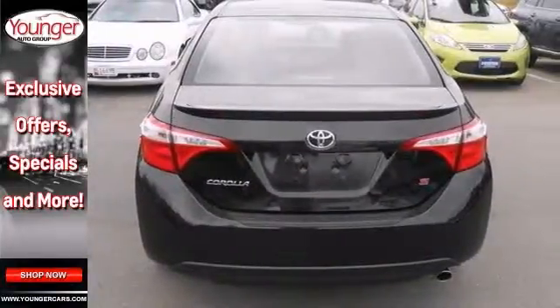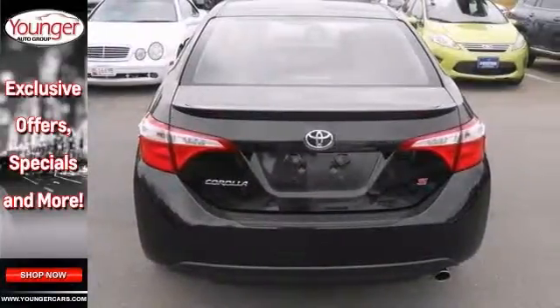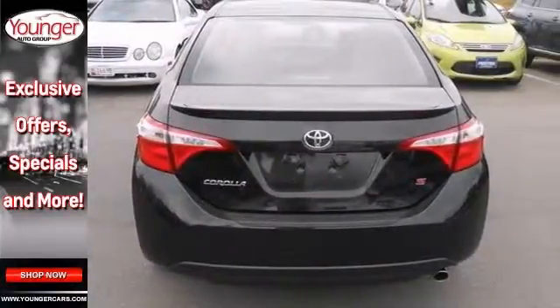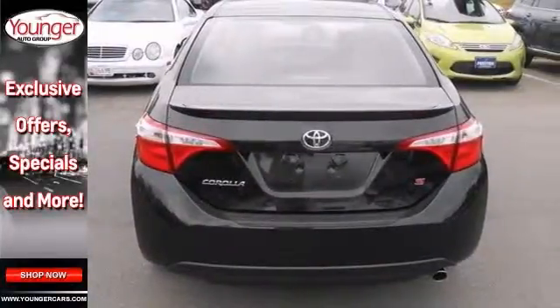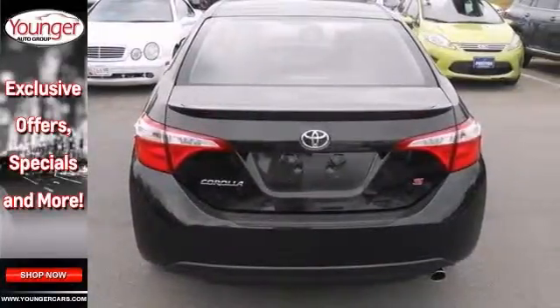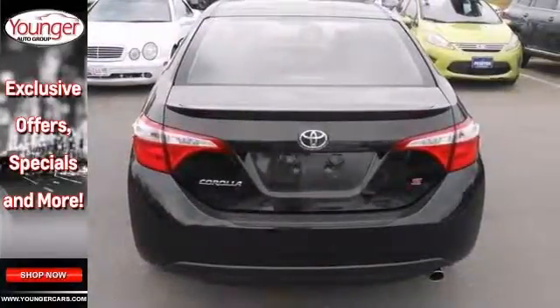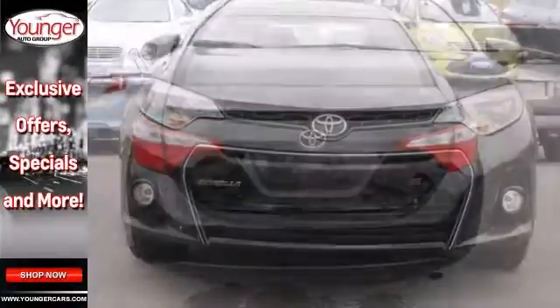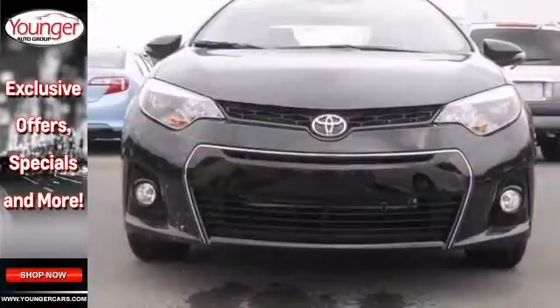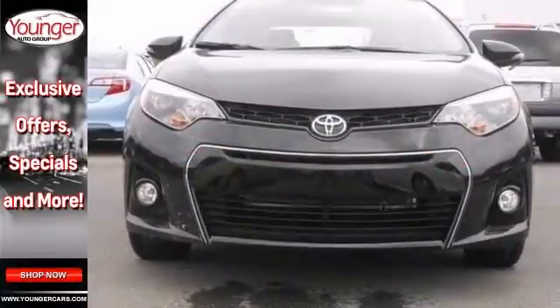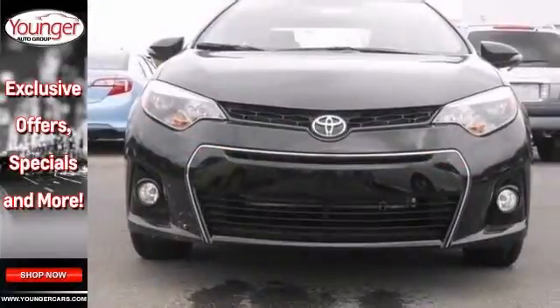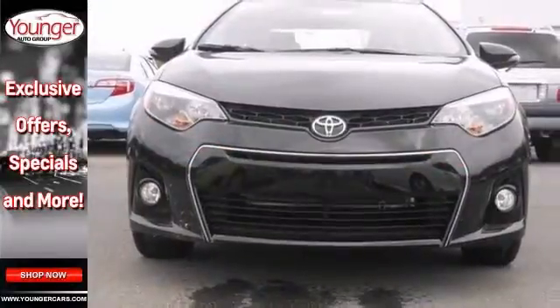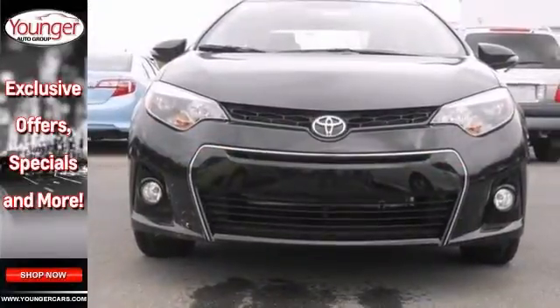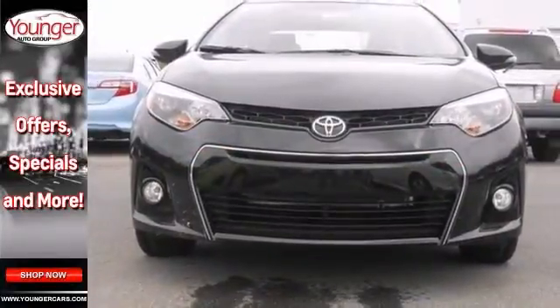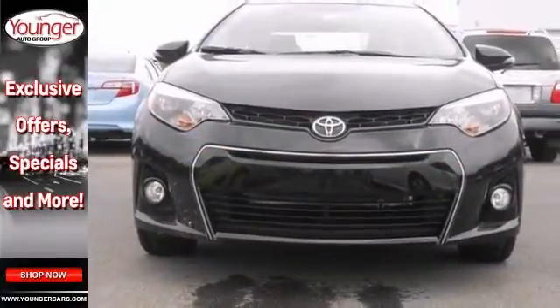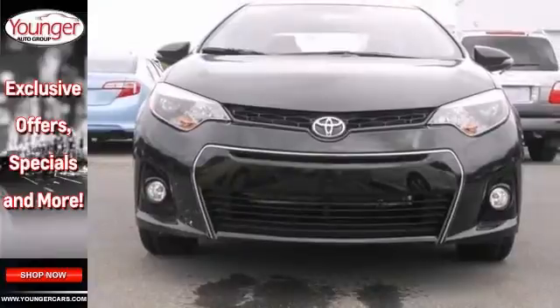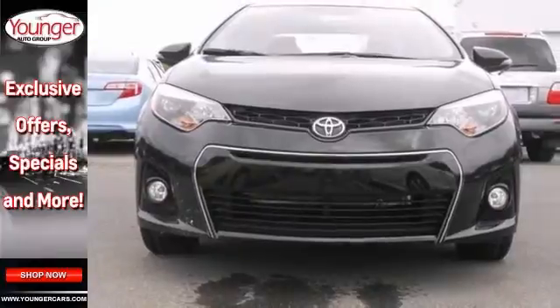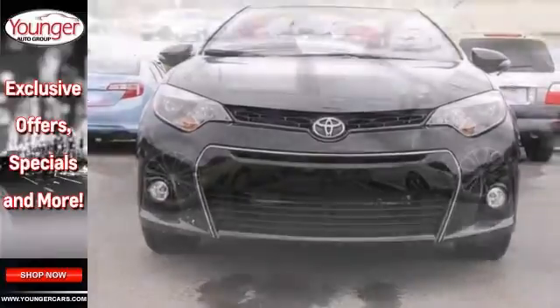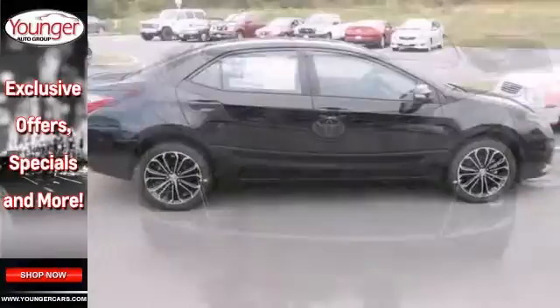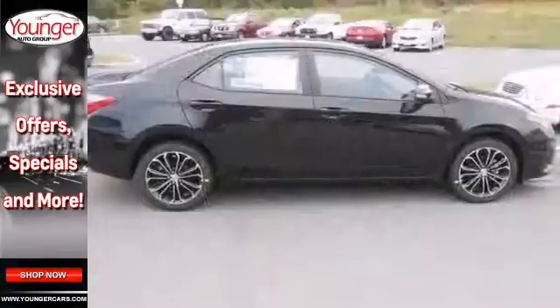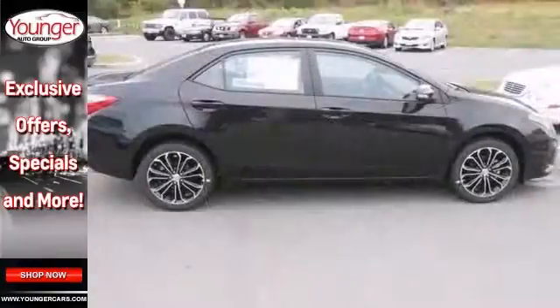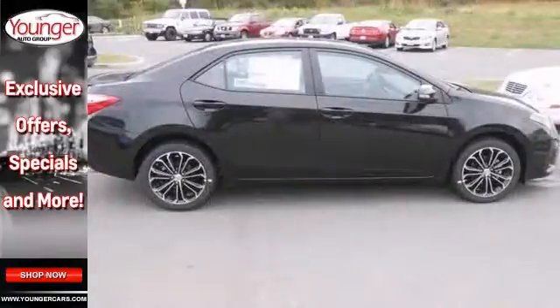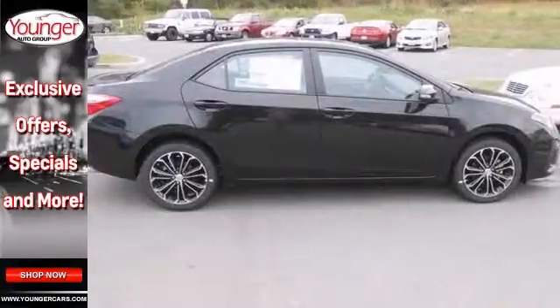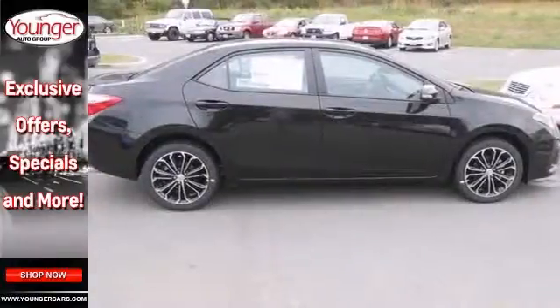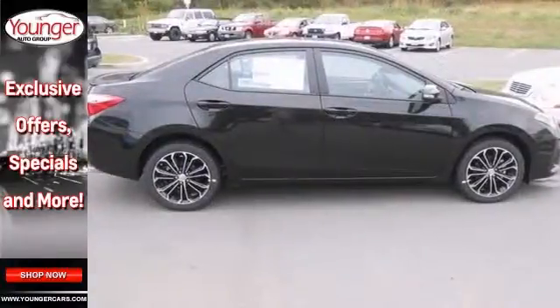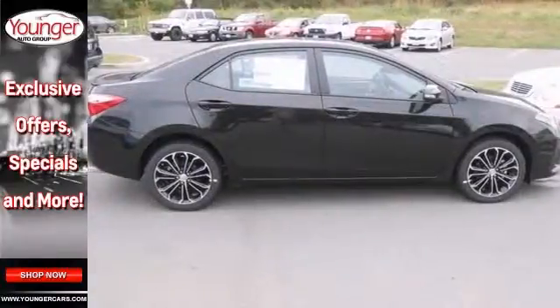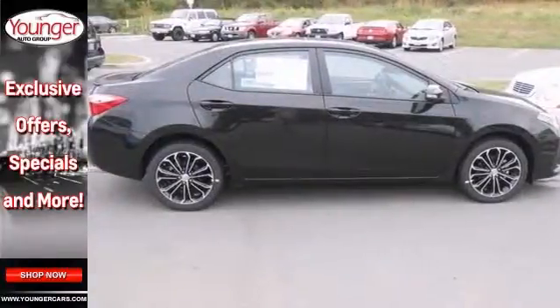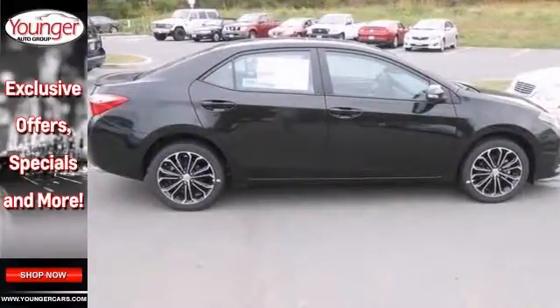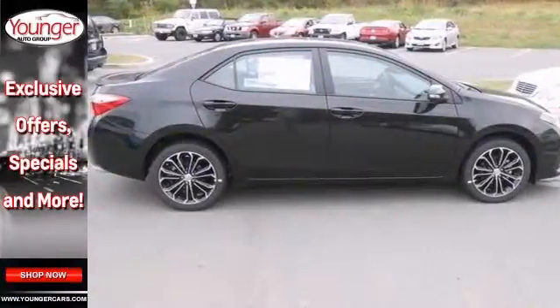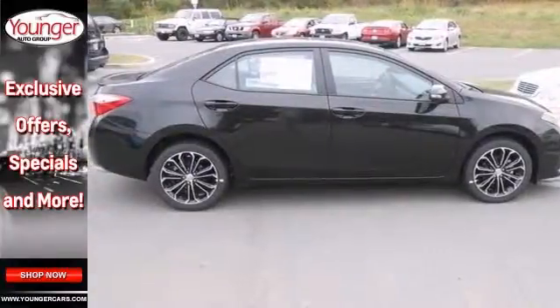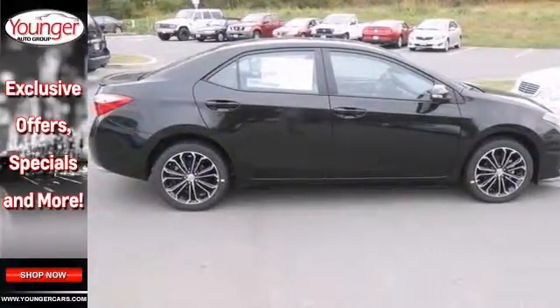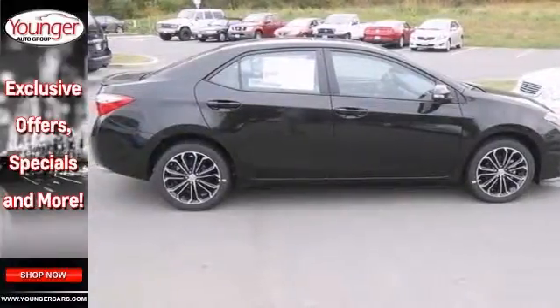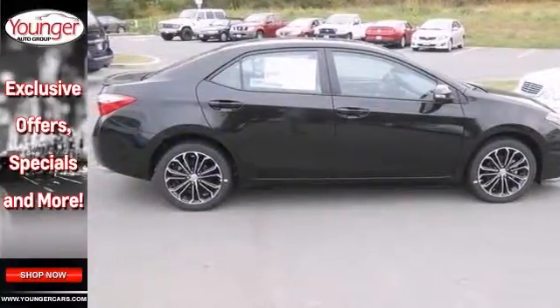Roomy with excellent gas mileage, perfect for your daily commute. We'd love to have you take it for a test drive.